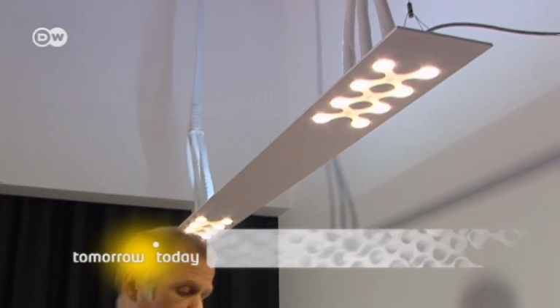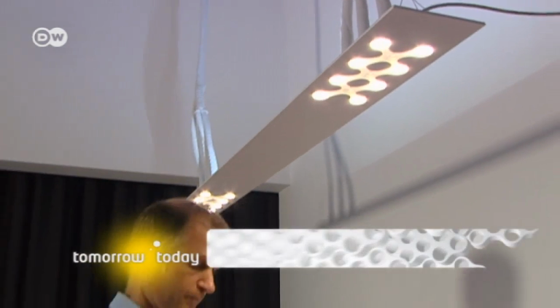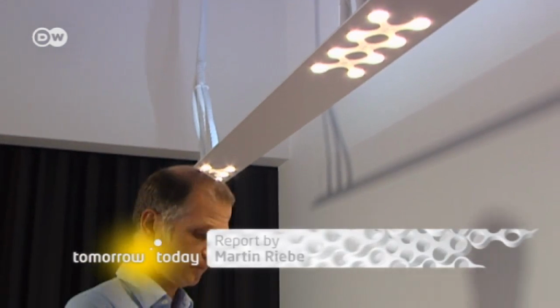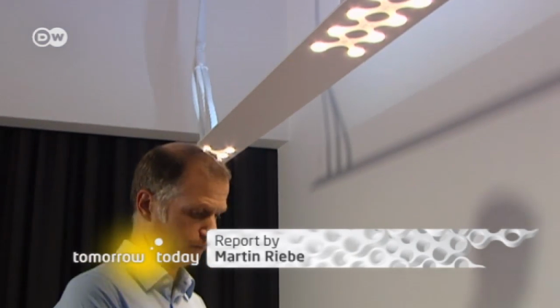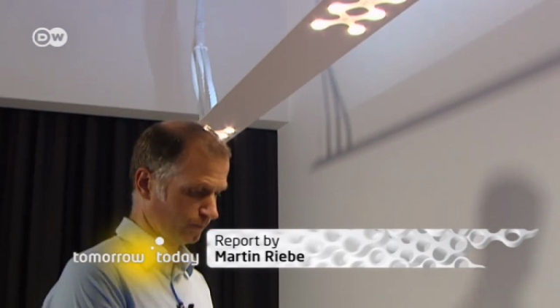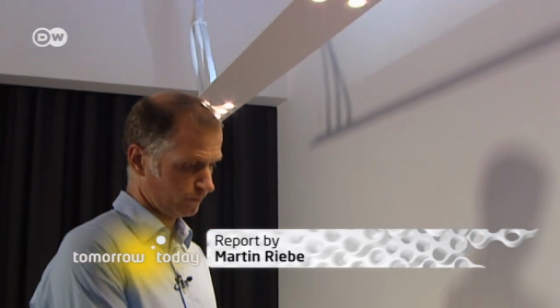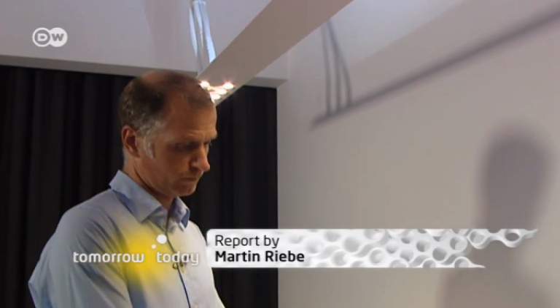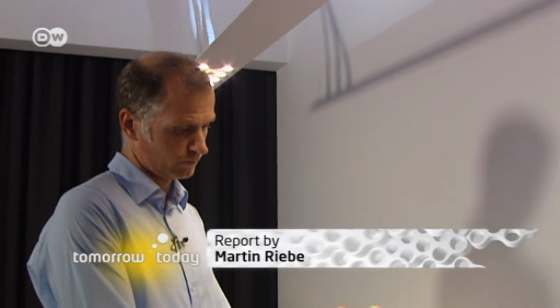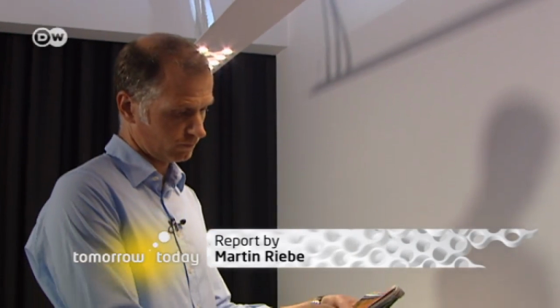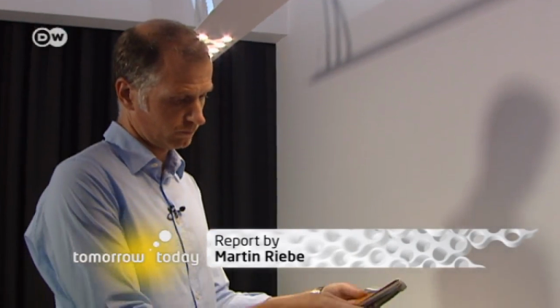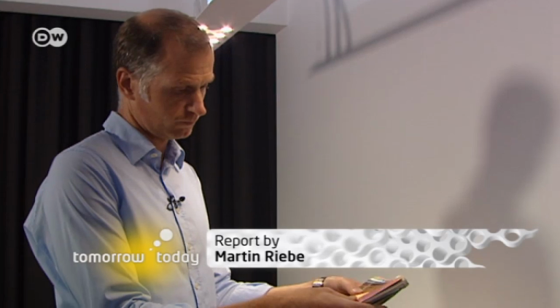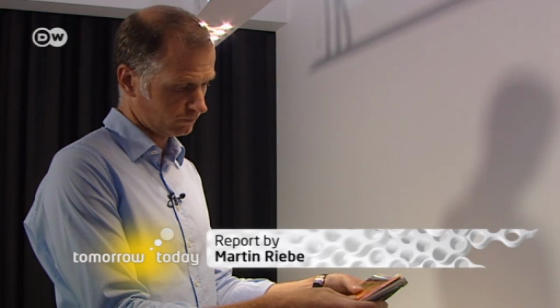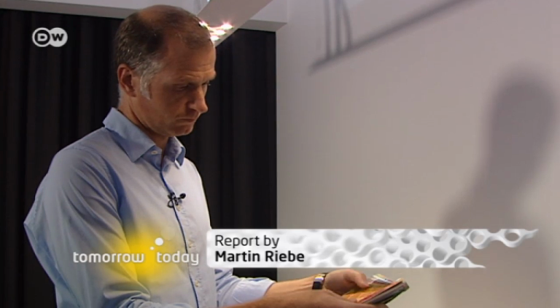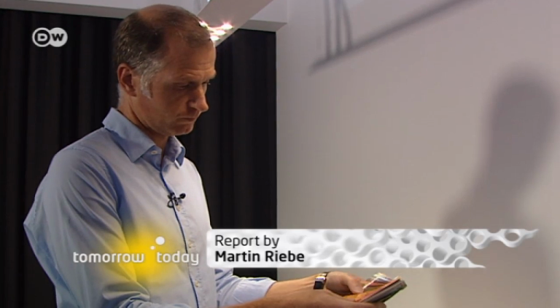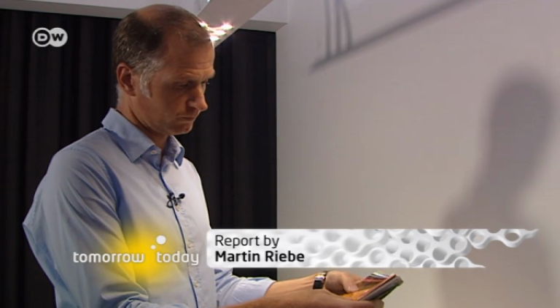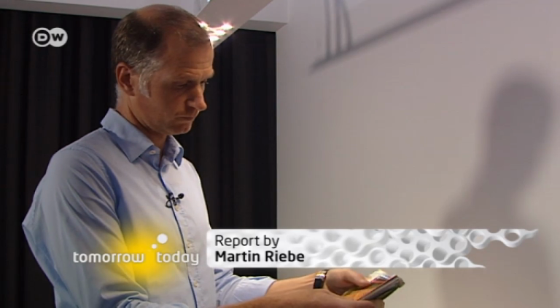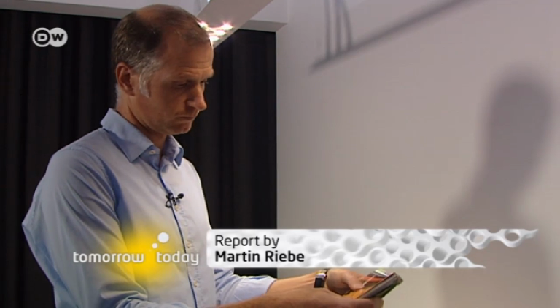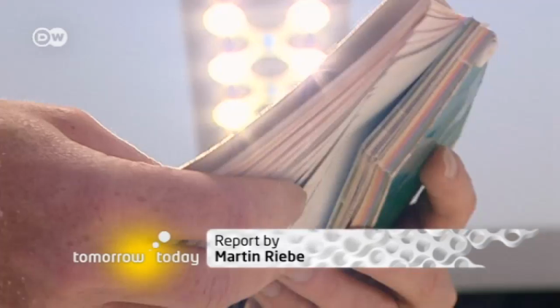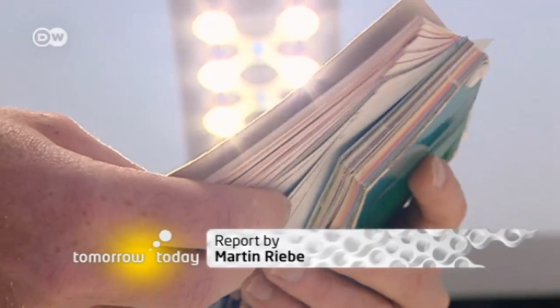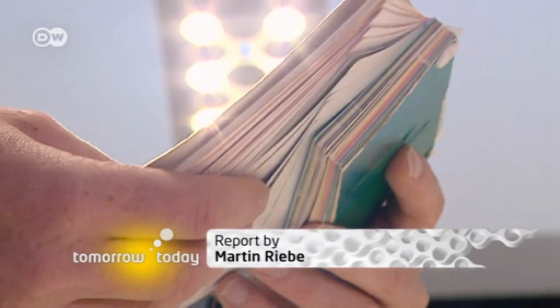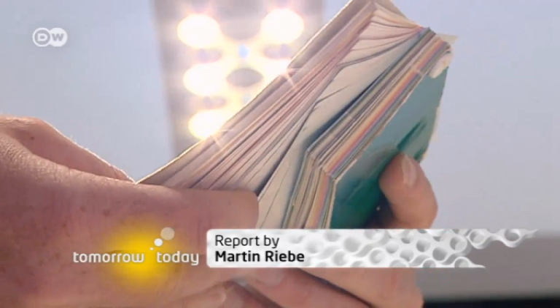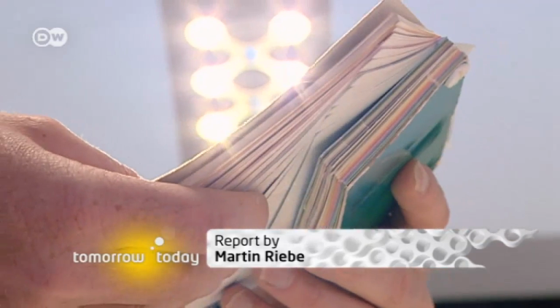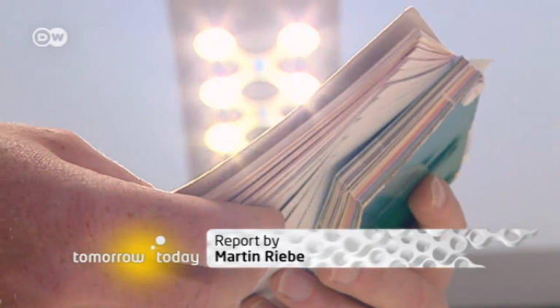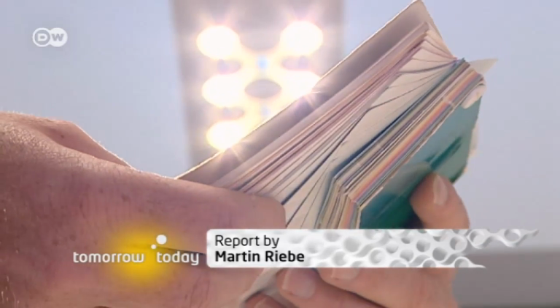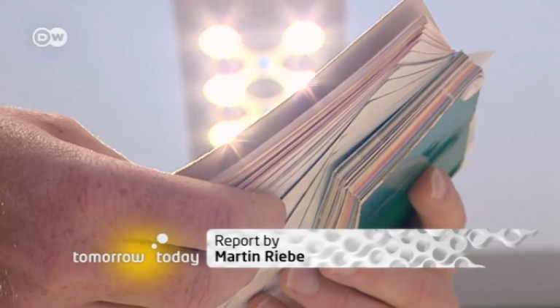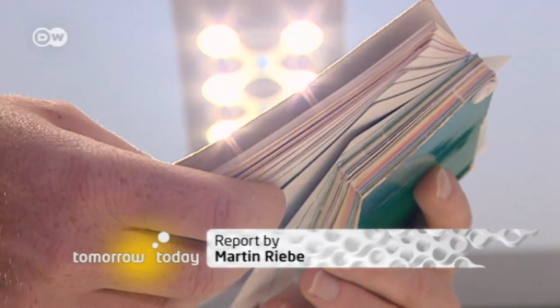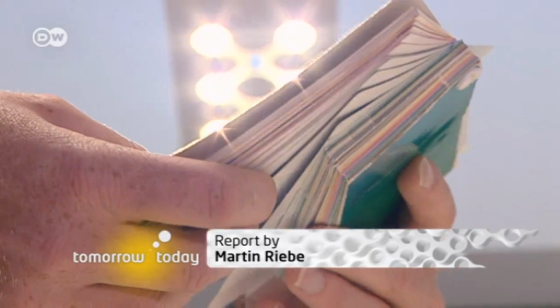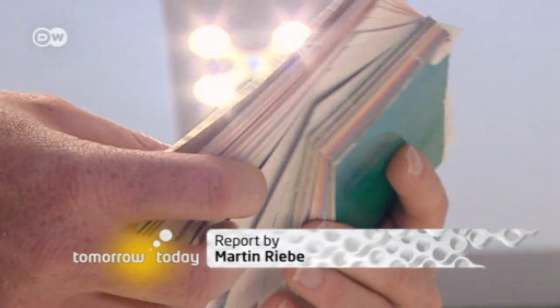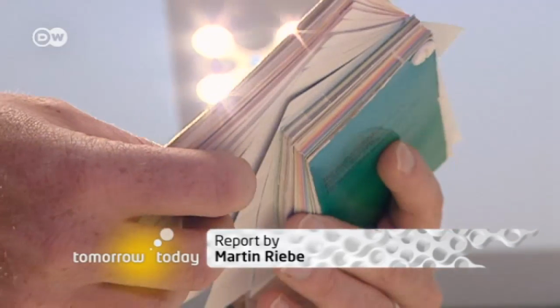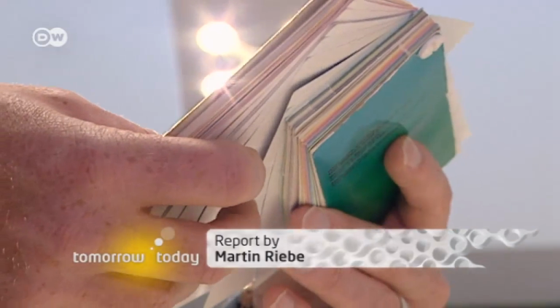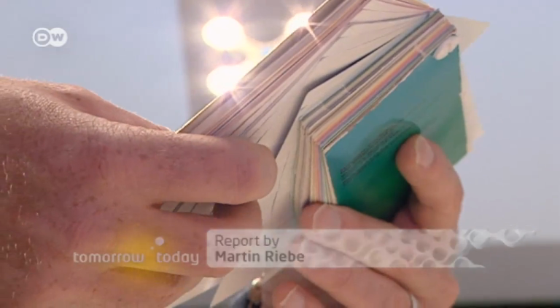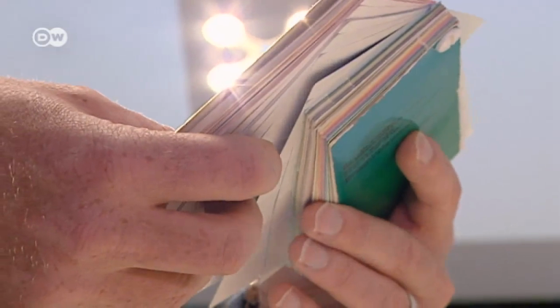Until then, we'll have to keep experimenting ourselves to figure out the best lighting for various tasks and times of day.